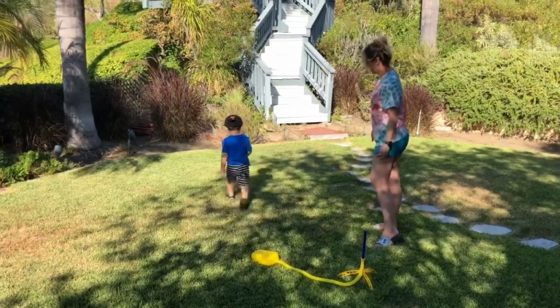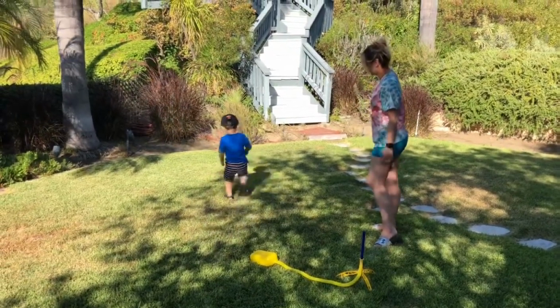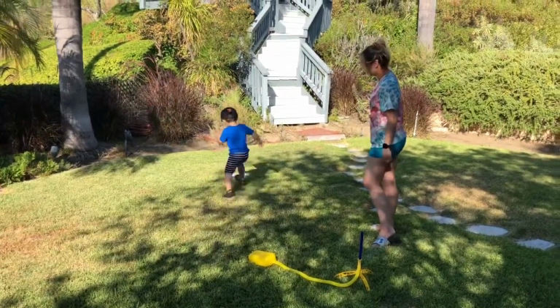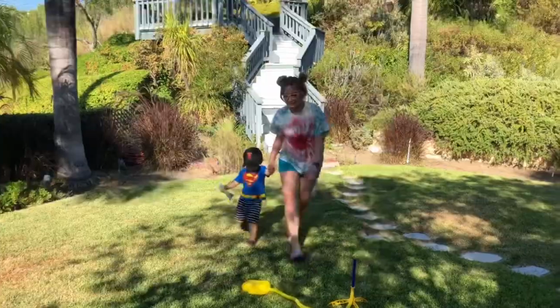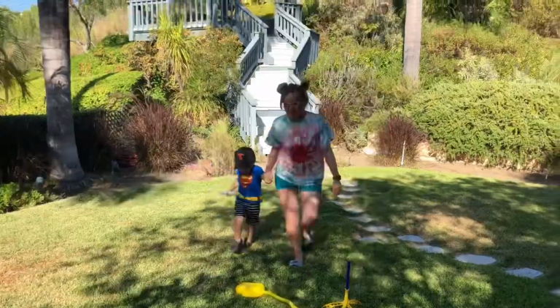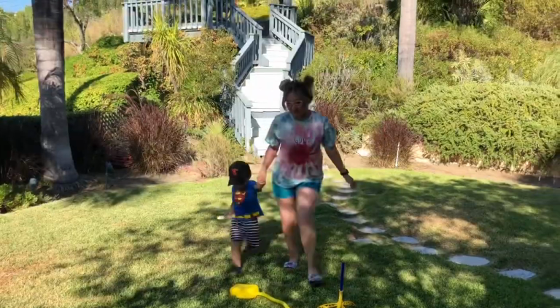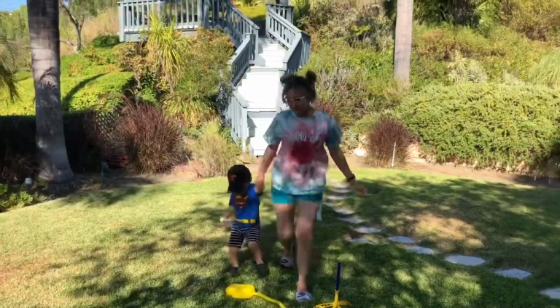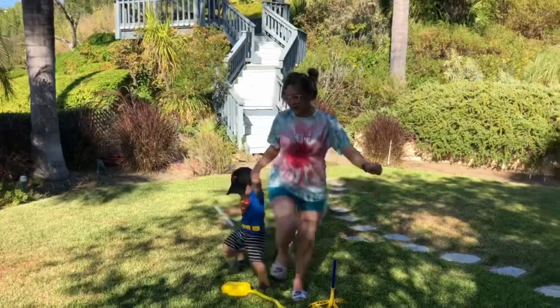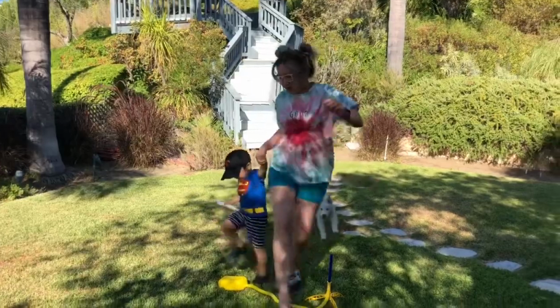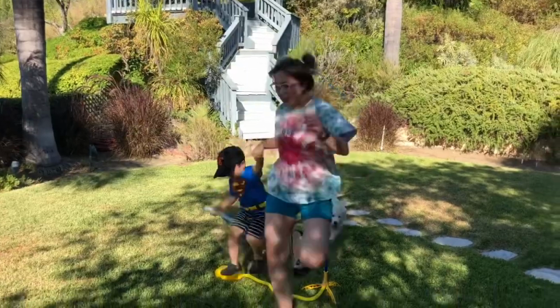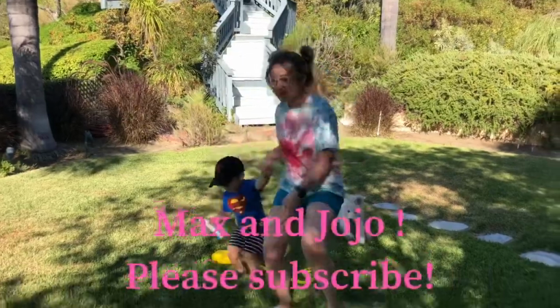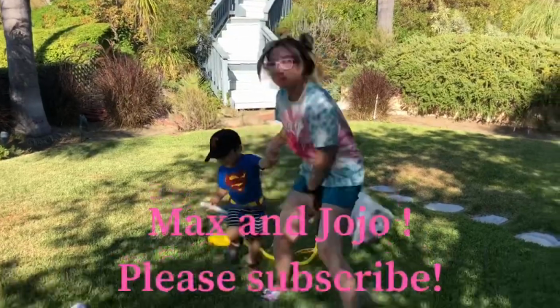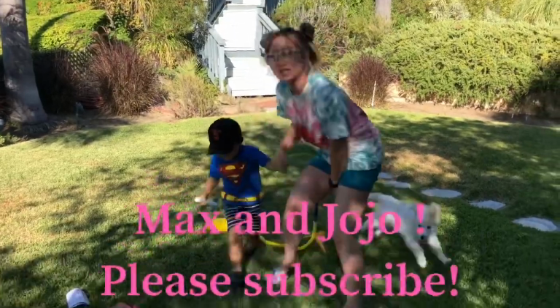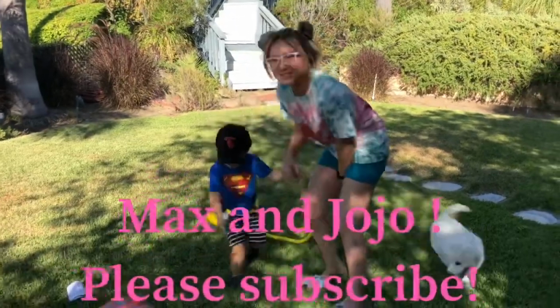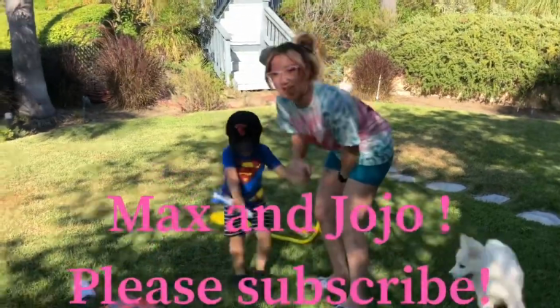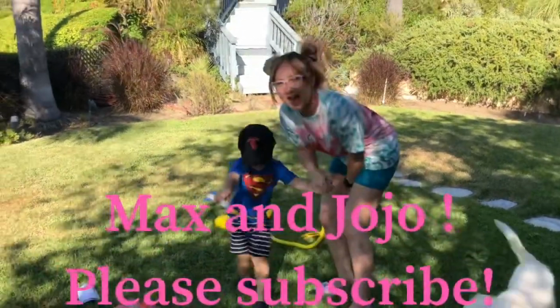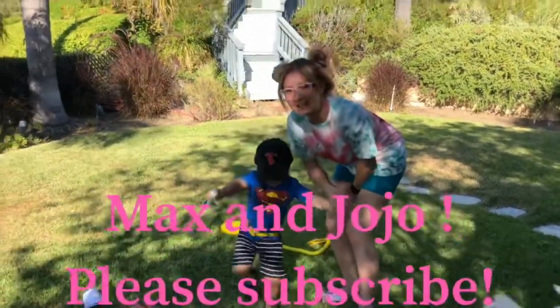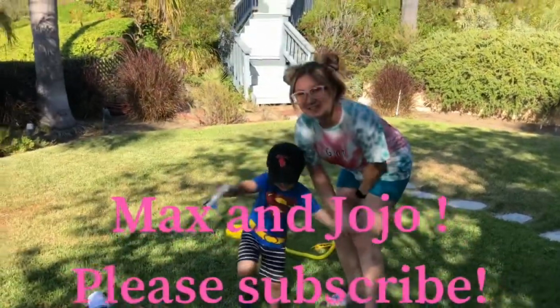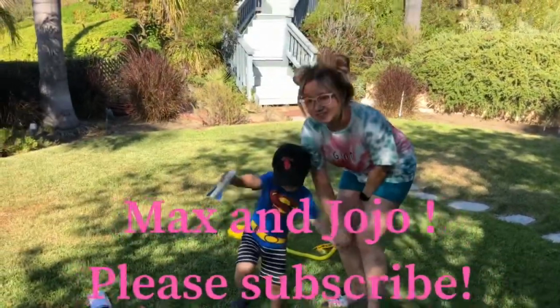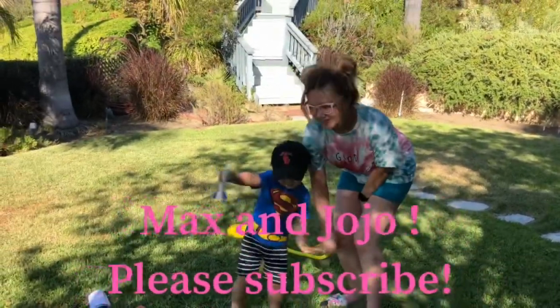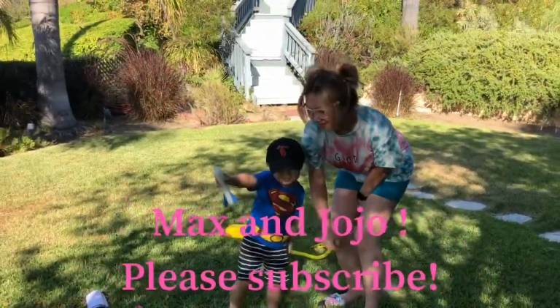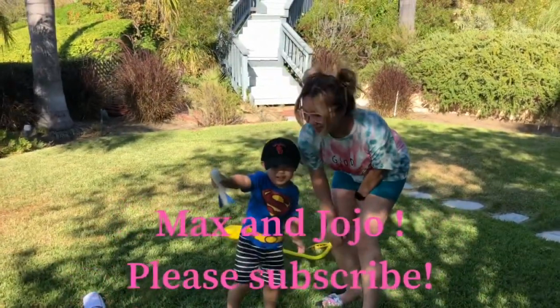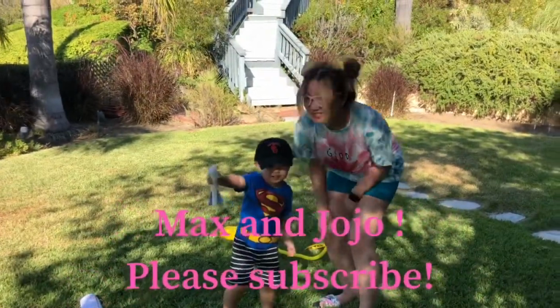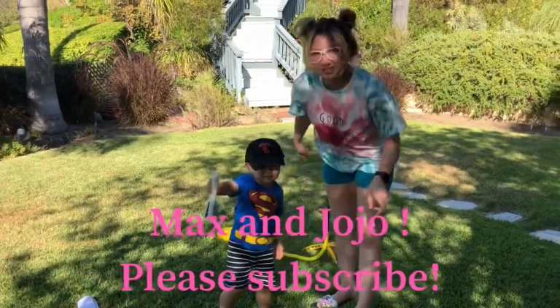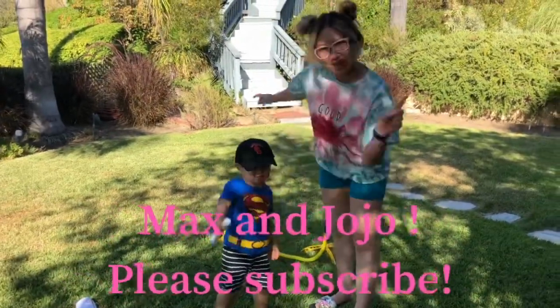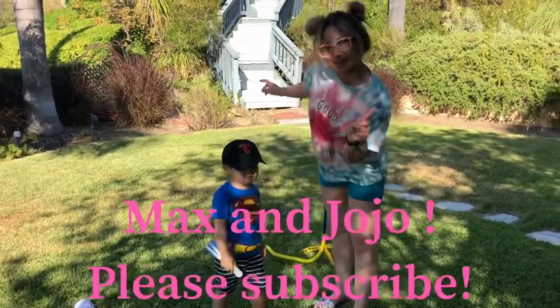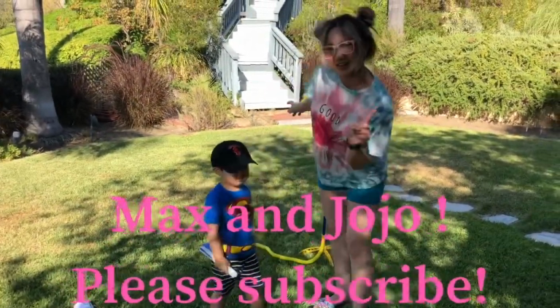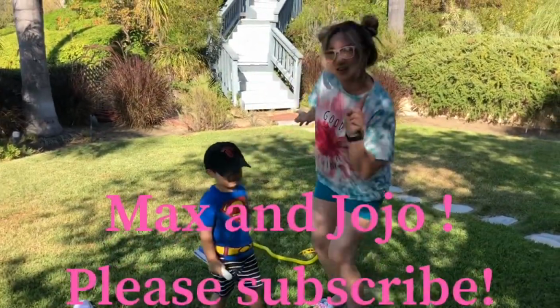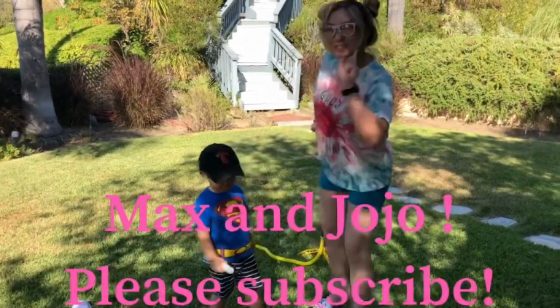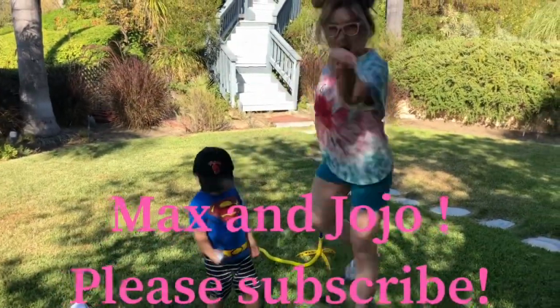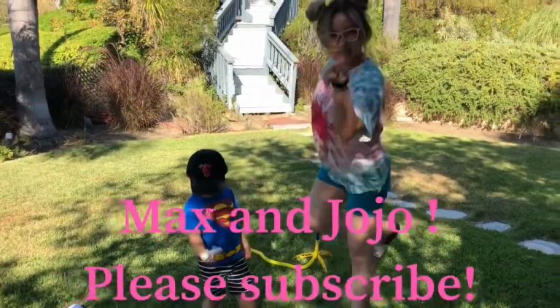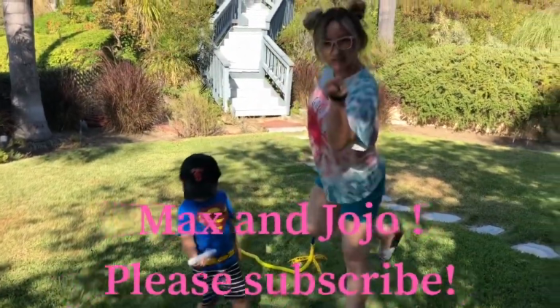Thank you for joining Maxie and JoJo's channel. We'll see you next time.